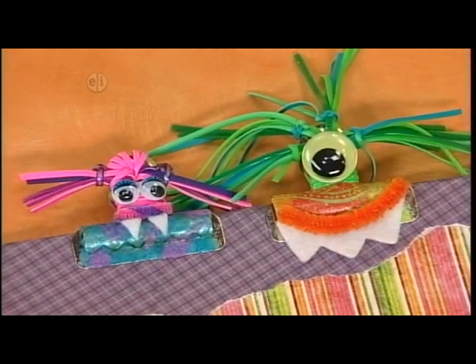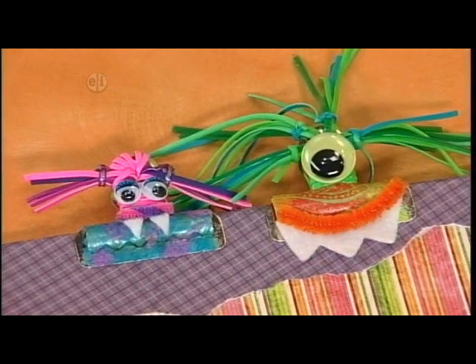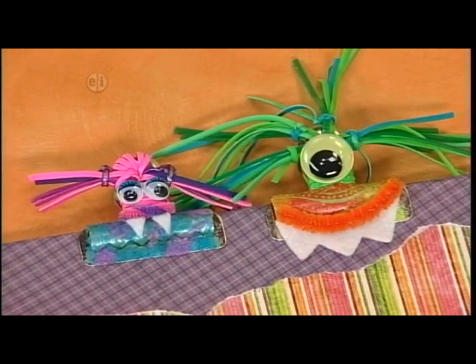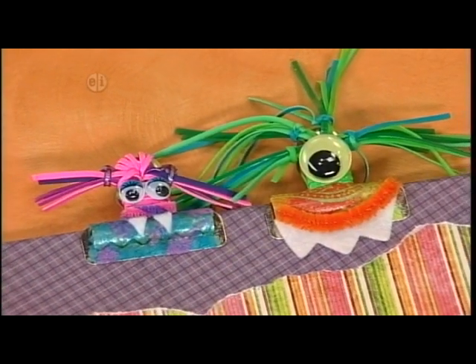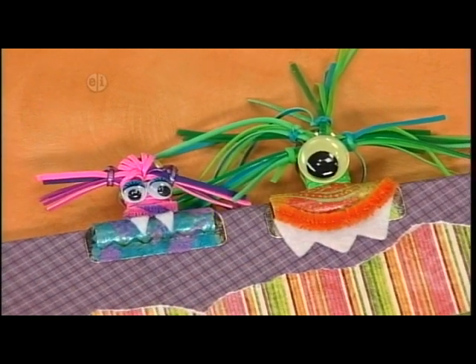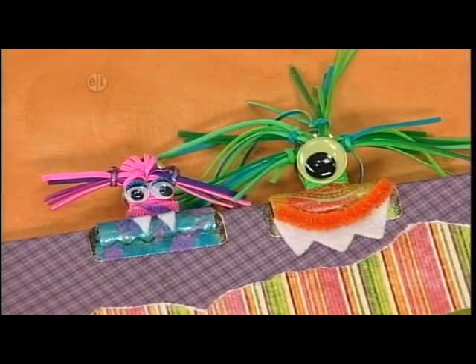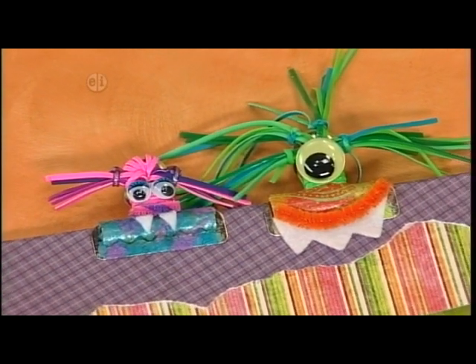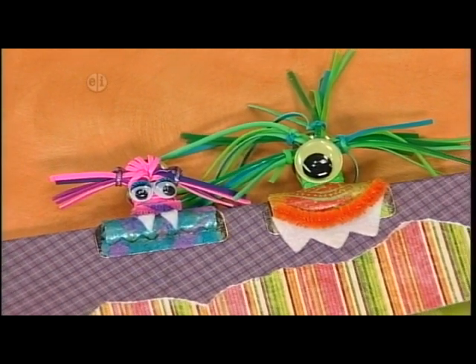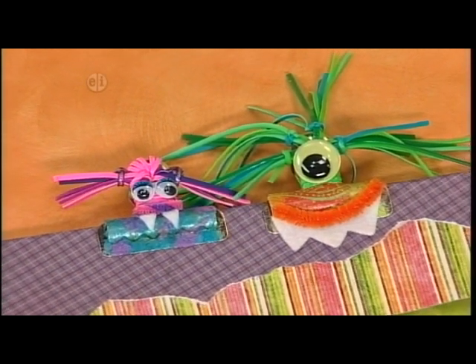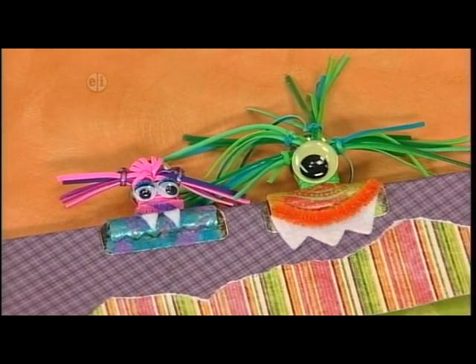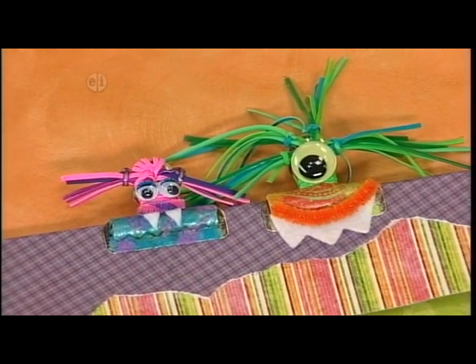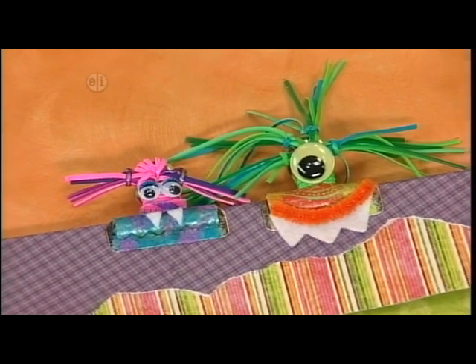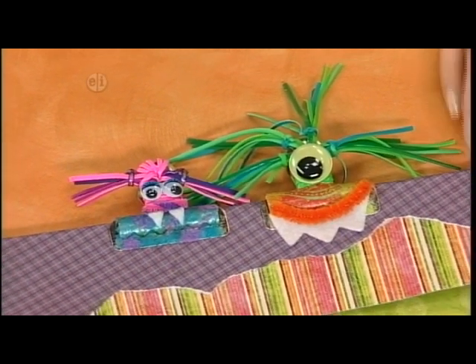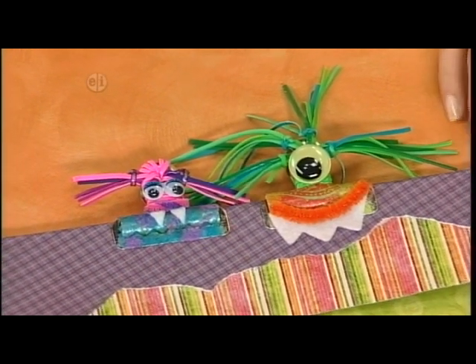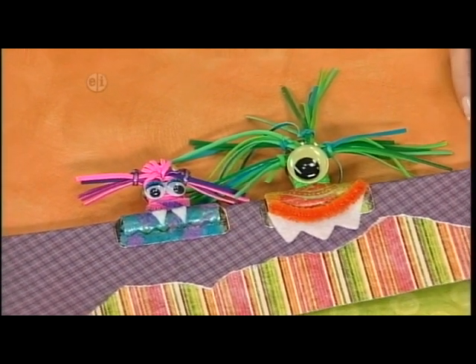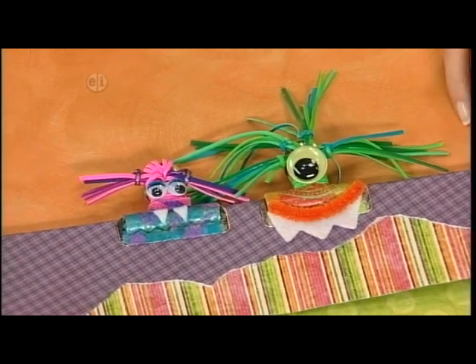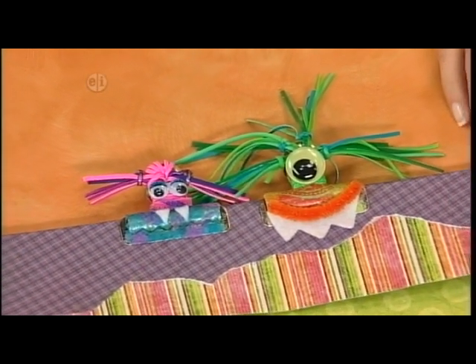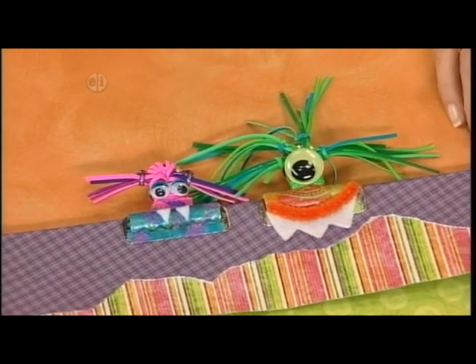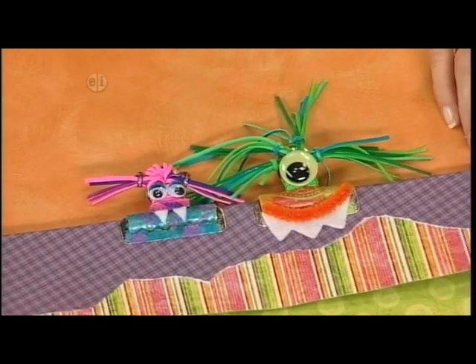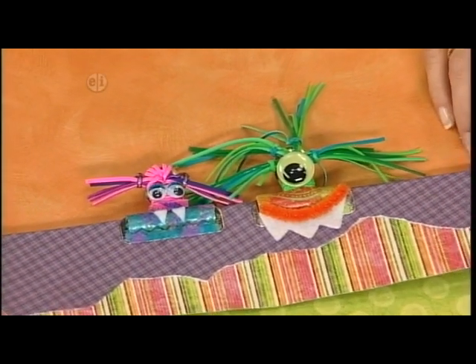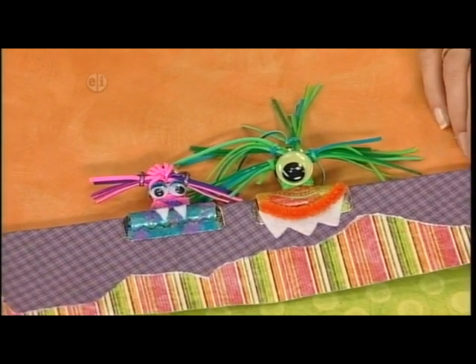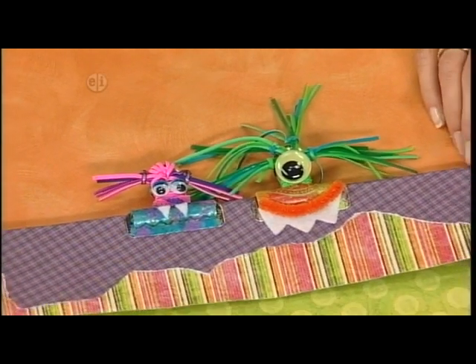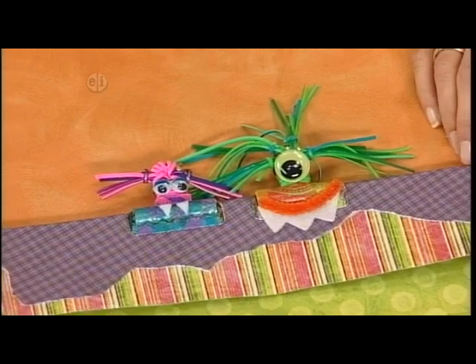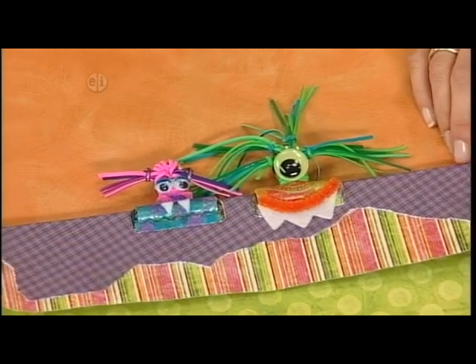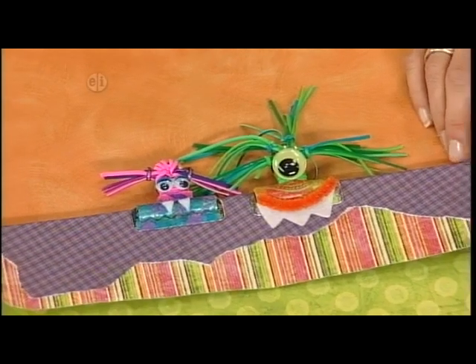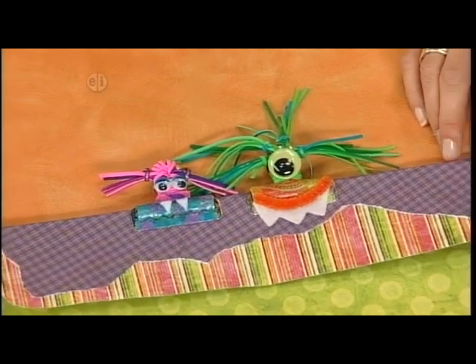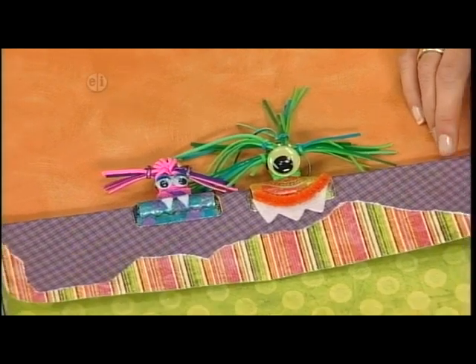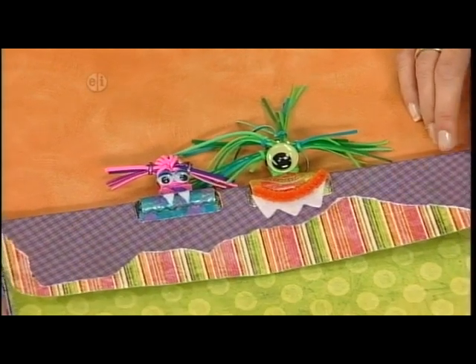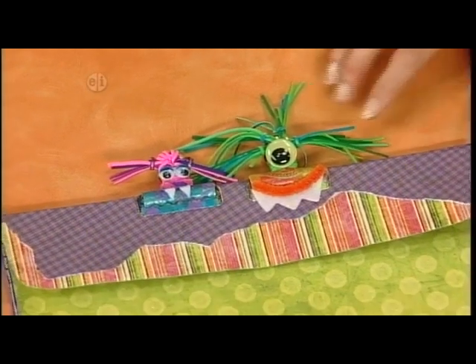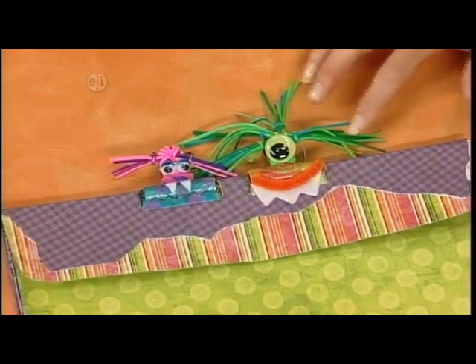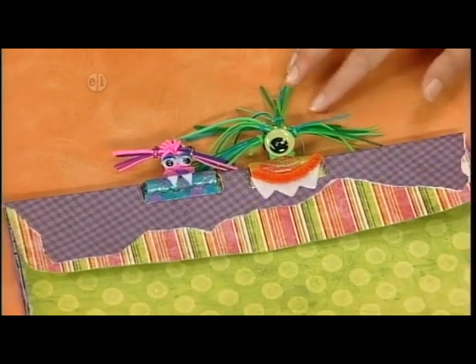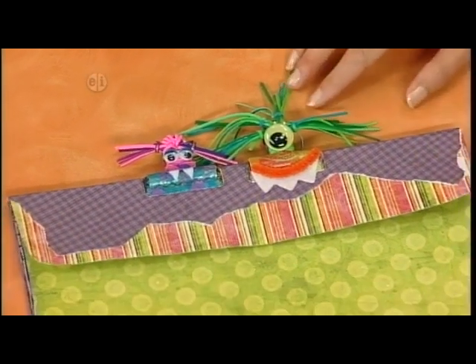And then you can use that crazy little fella to keep your portfolio closed. Let's take a look at the final portfolio where you can put all your notes, sketches, and monster clips.